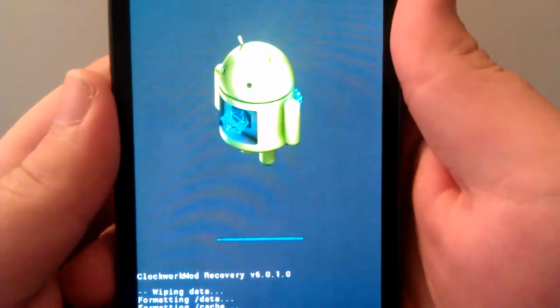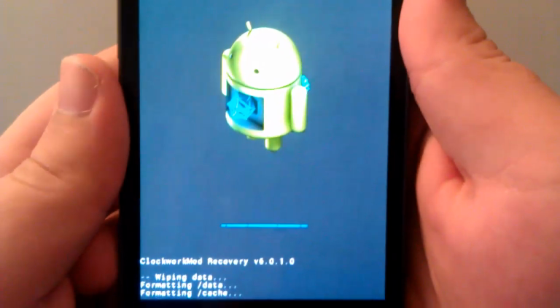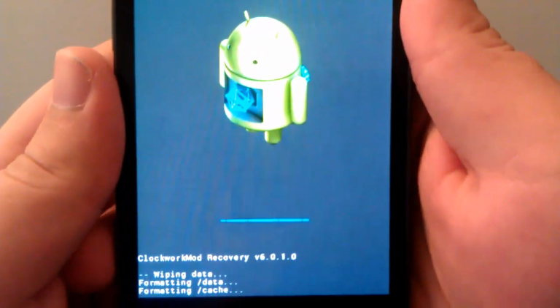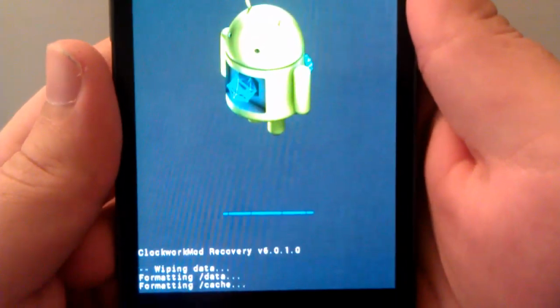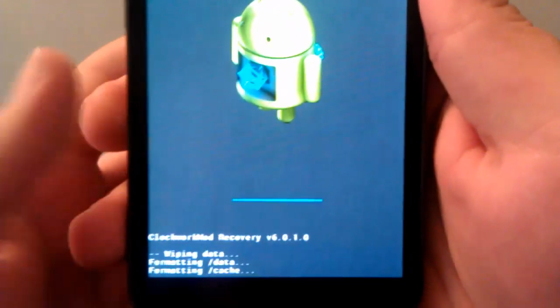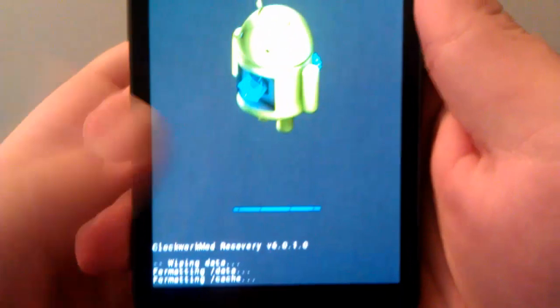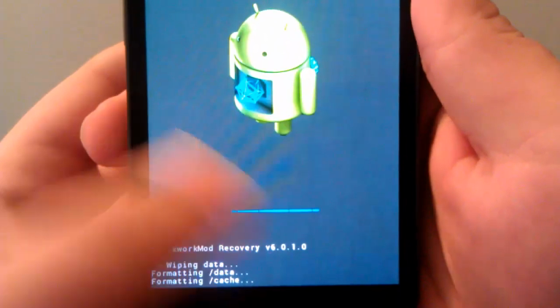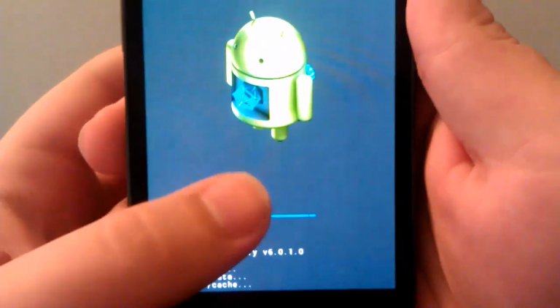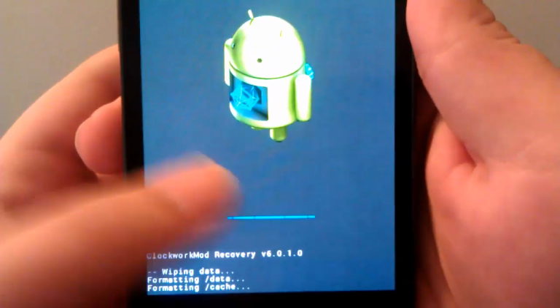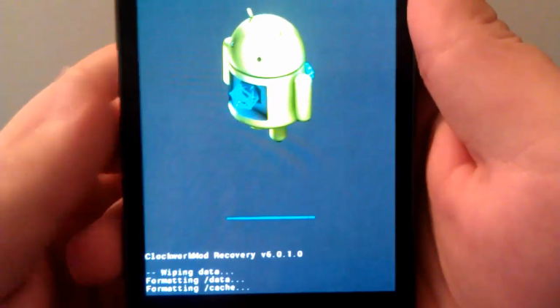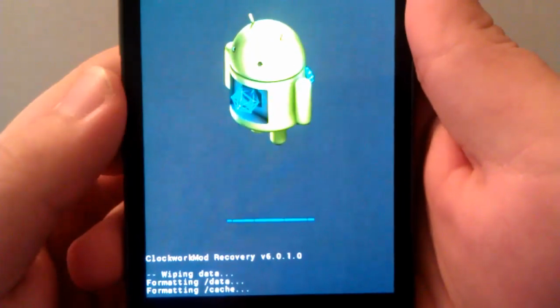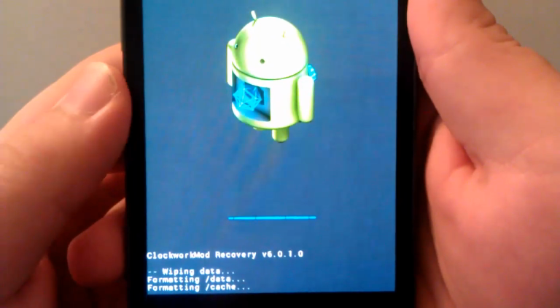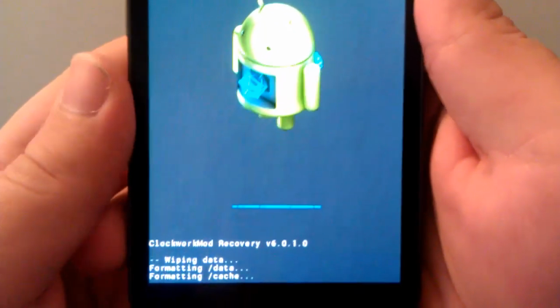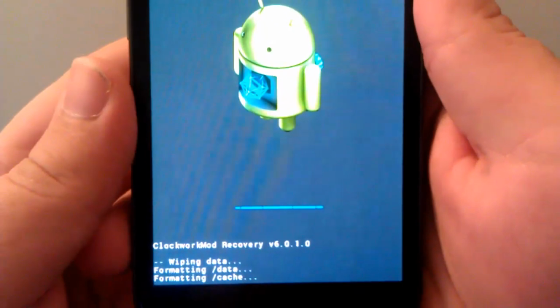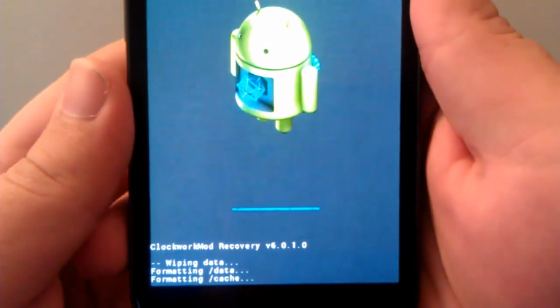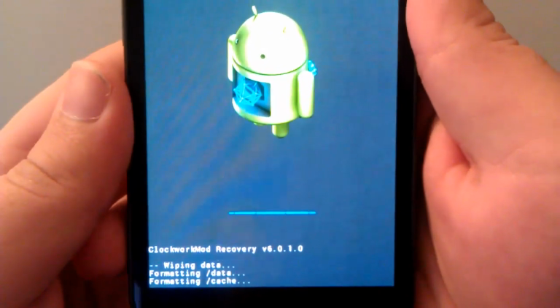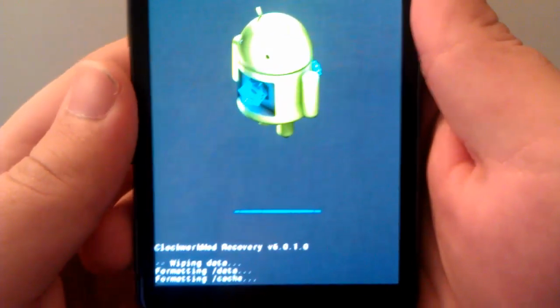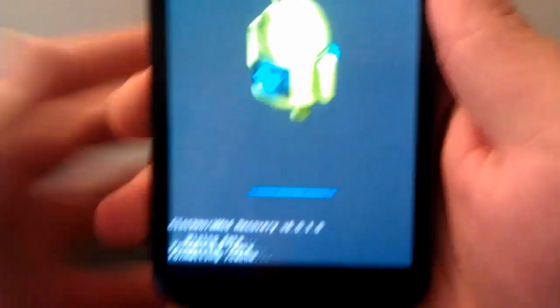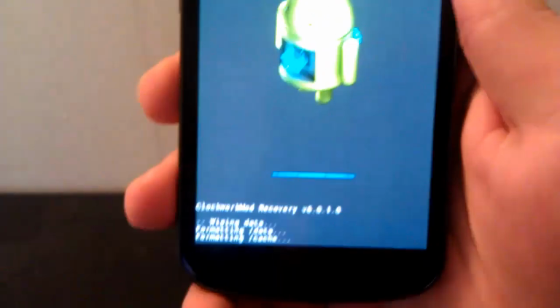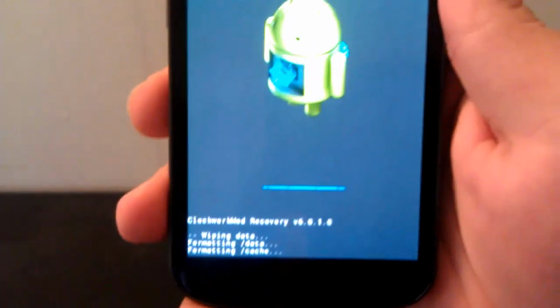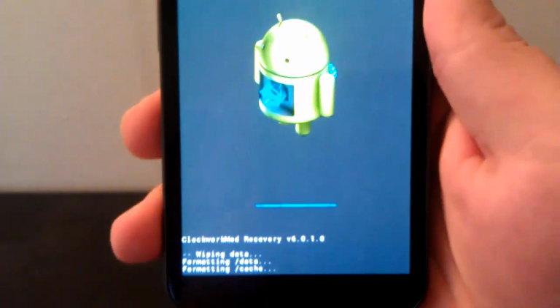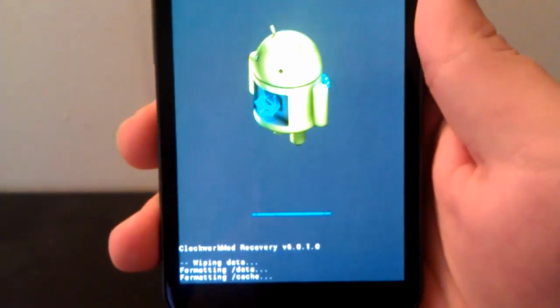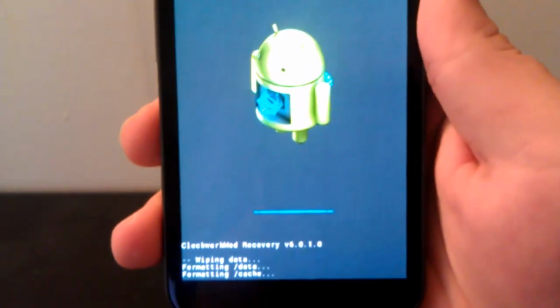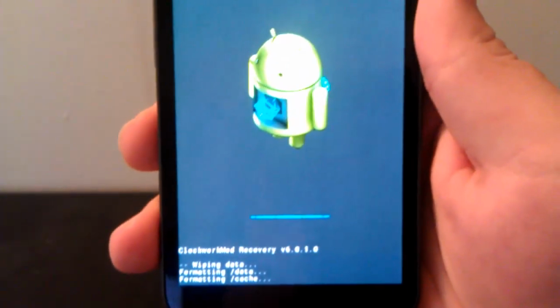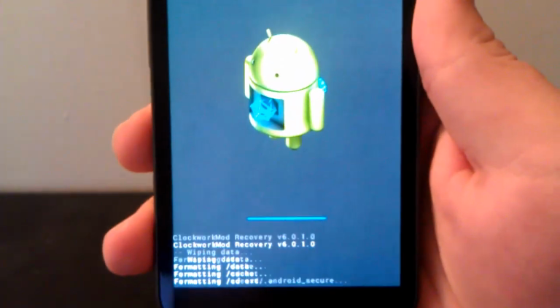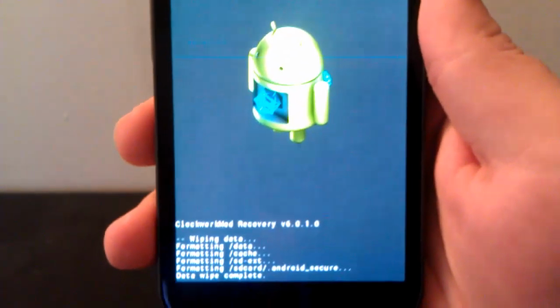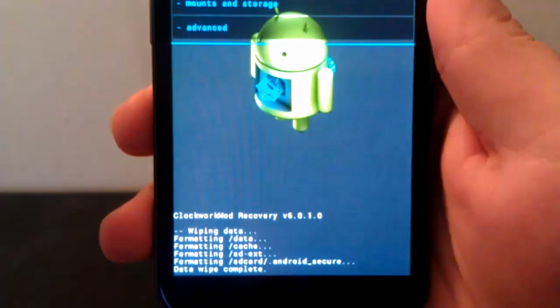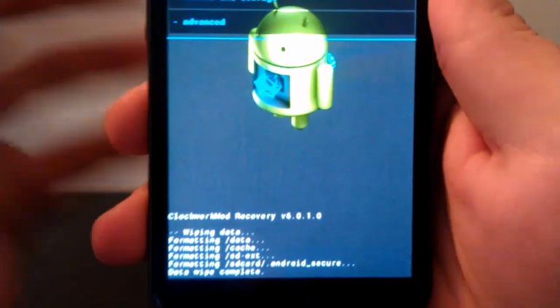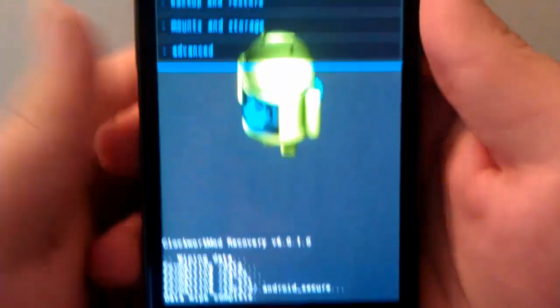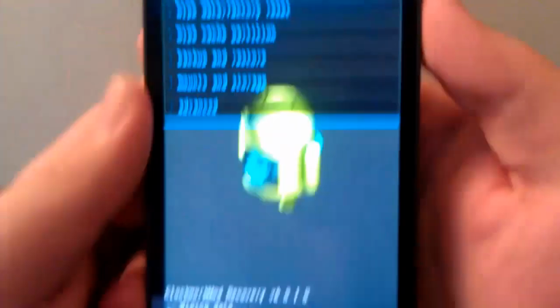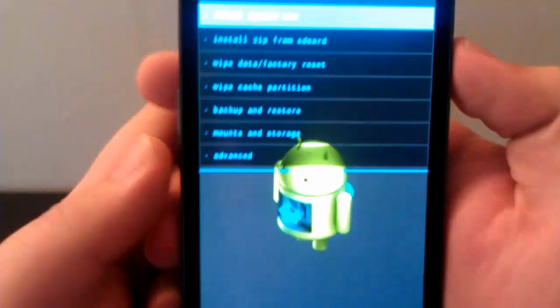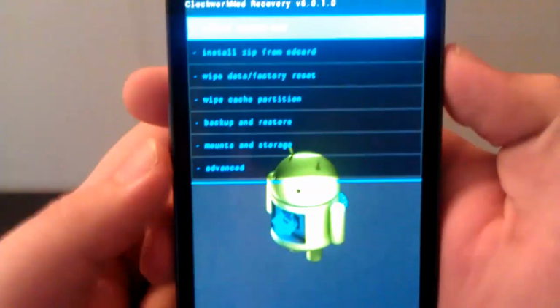I use Titanium Backup to back up all of my stuff. You want to make sure you do that first.